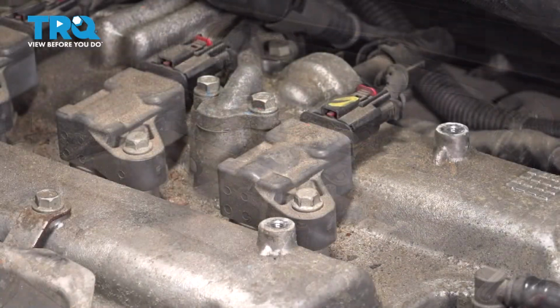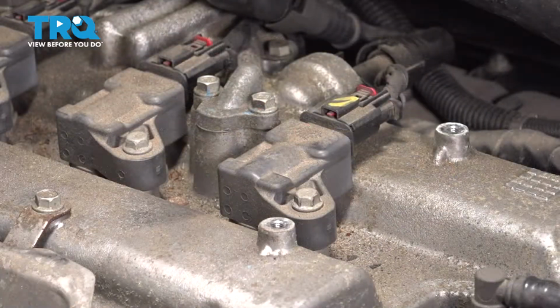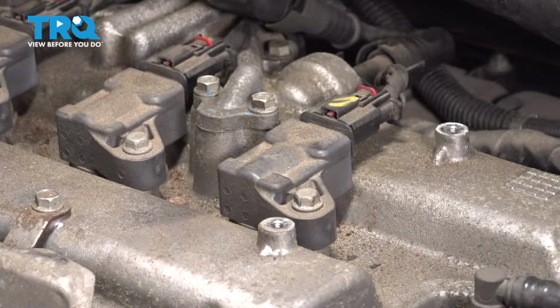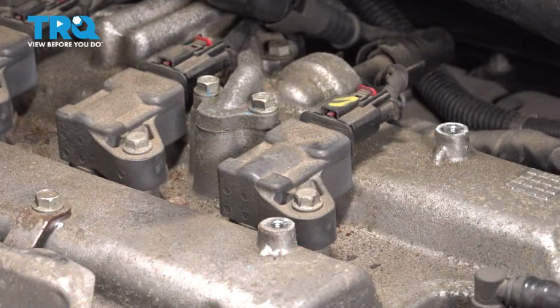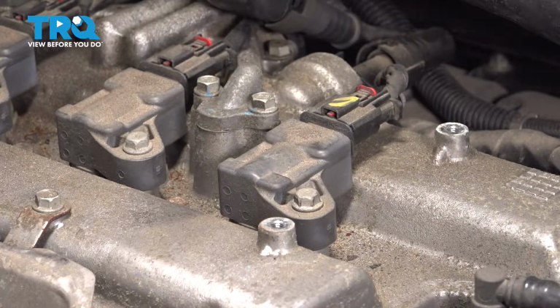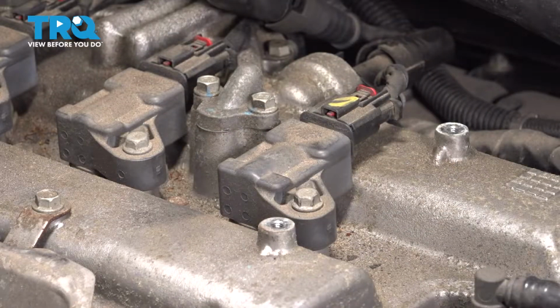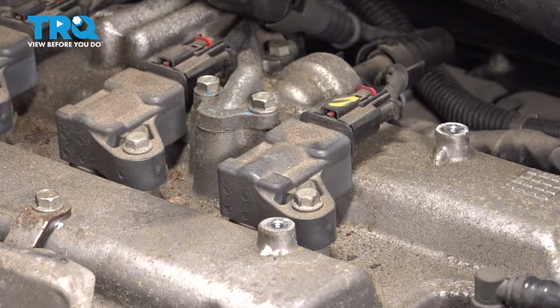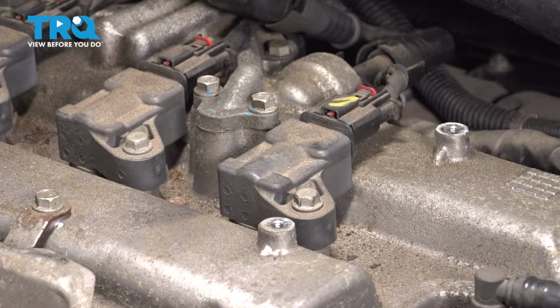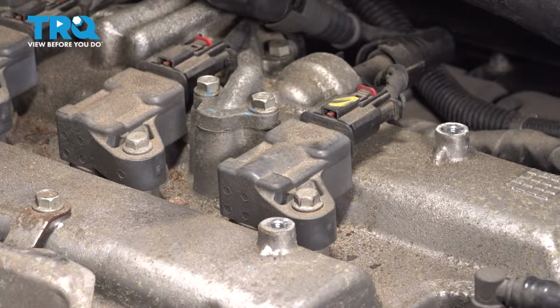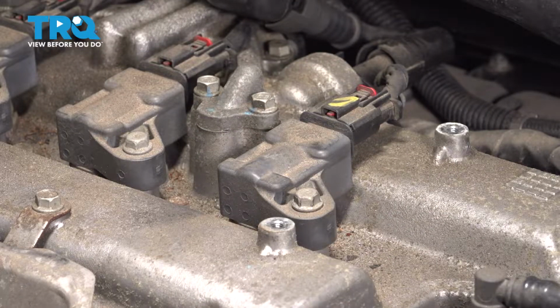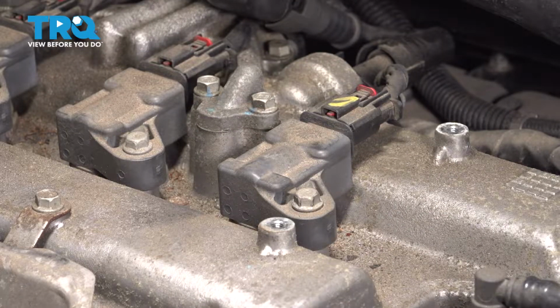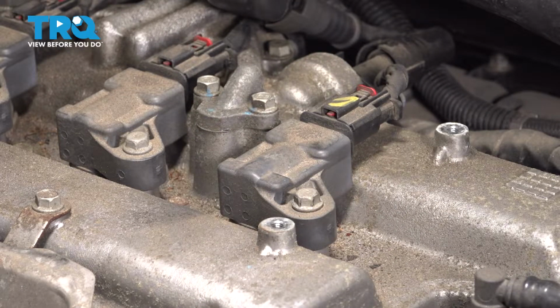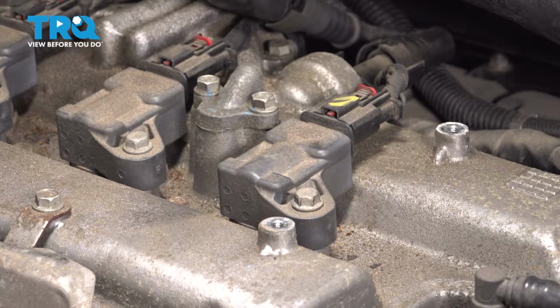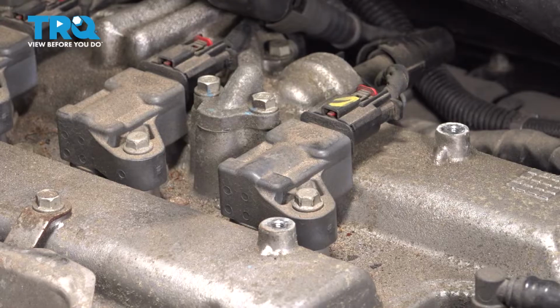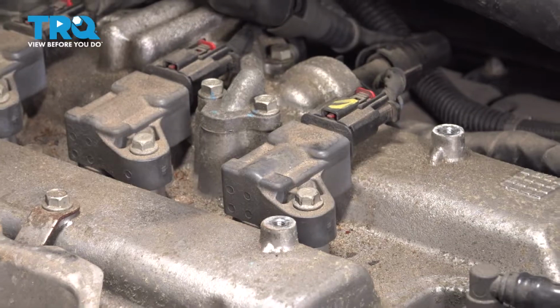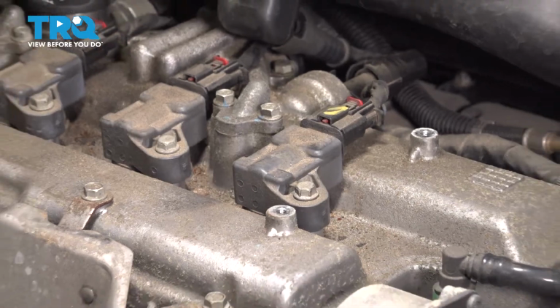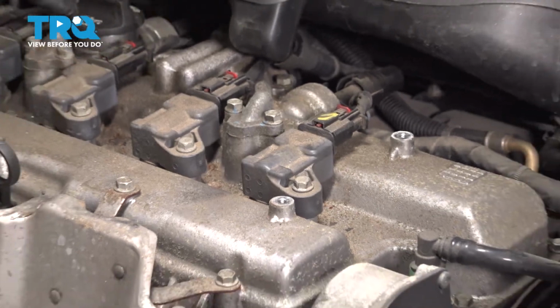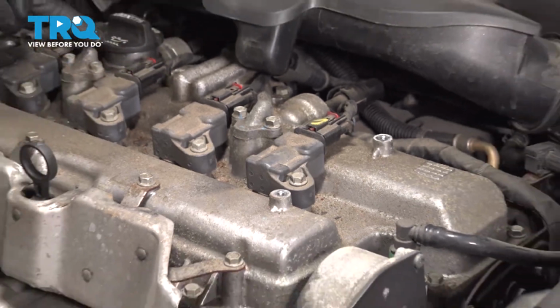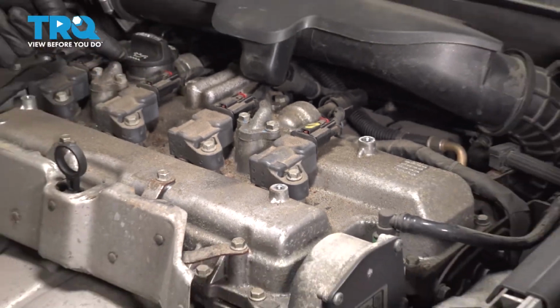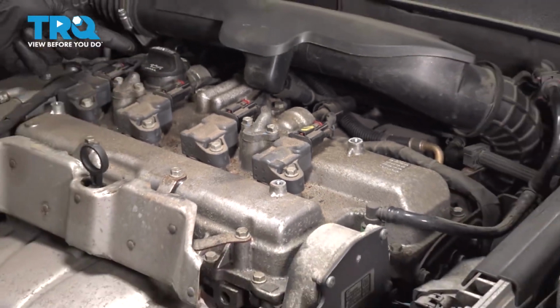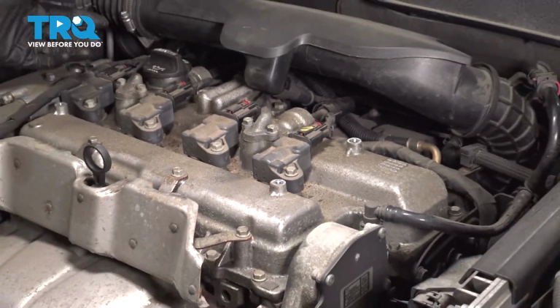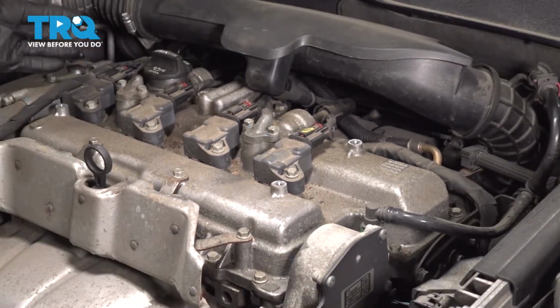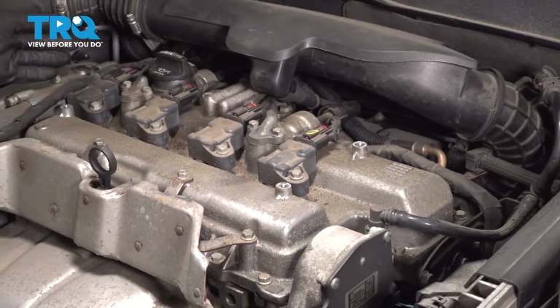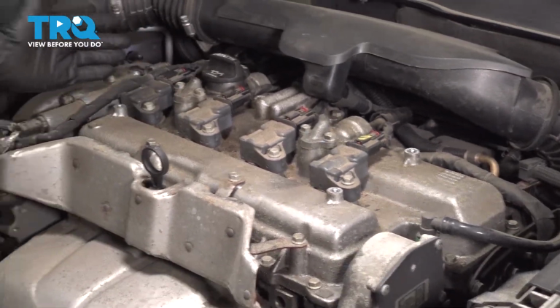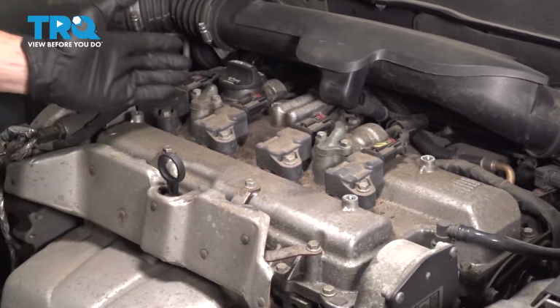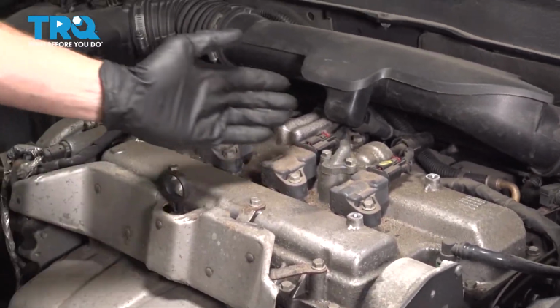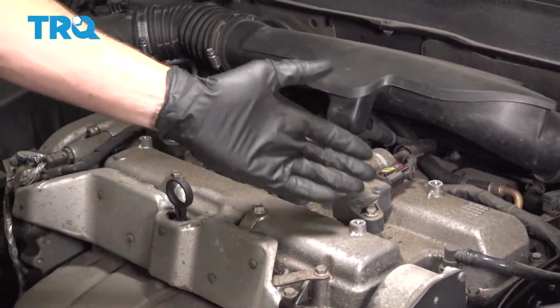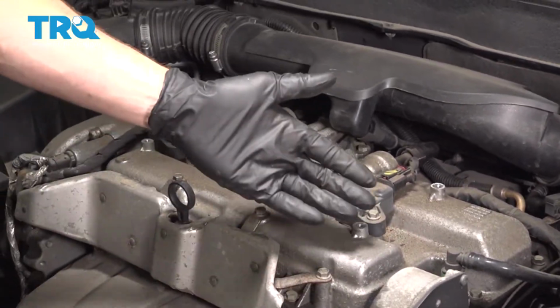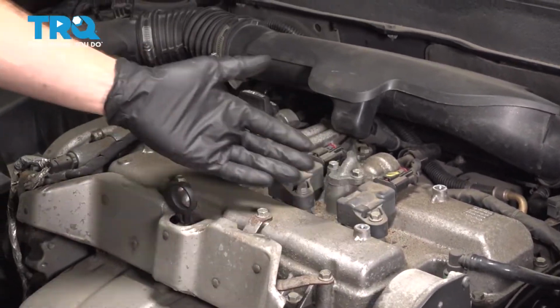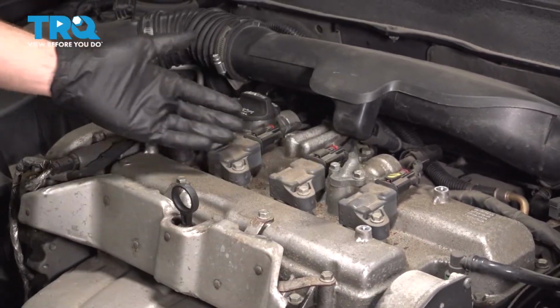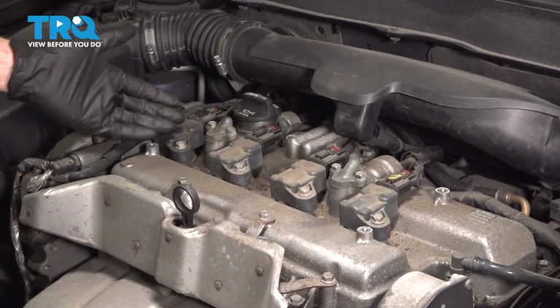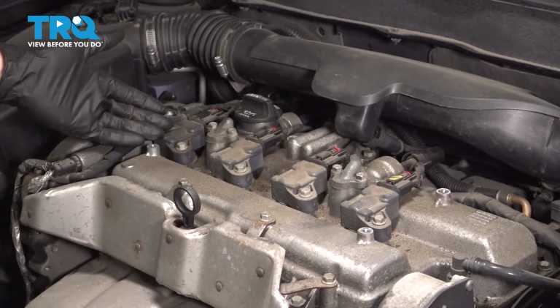Let's take that engine oil cap, start it right back in place, then continue on with some compressed air along the top of the engine.